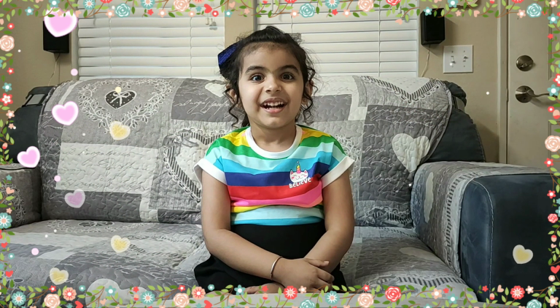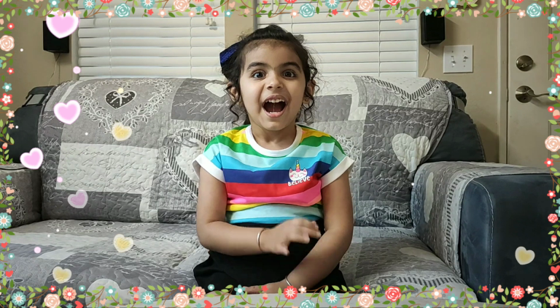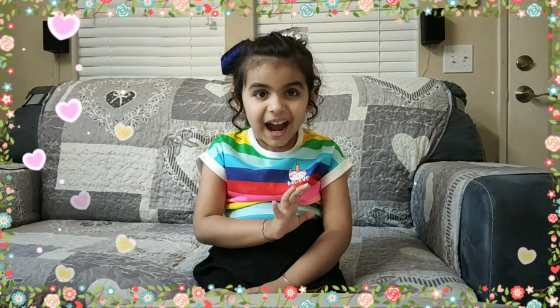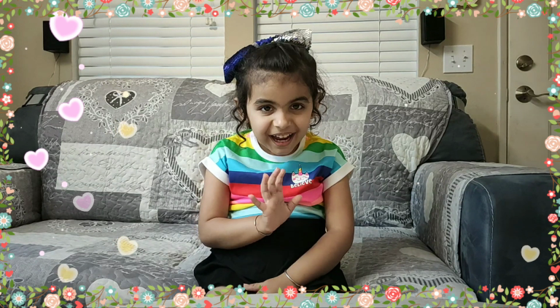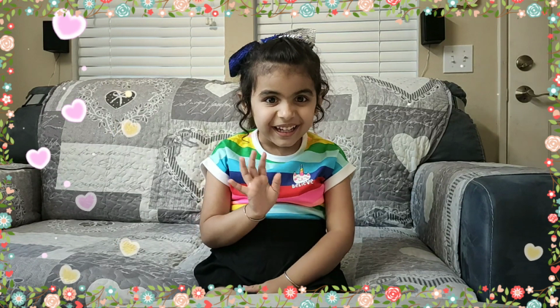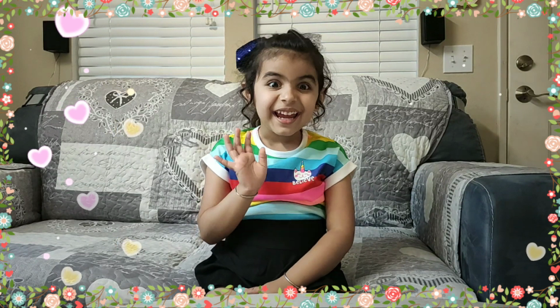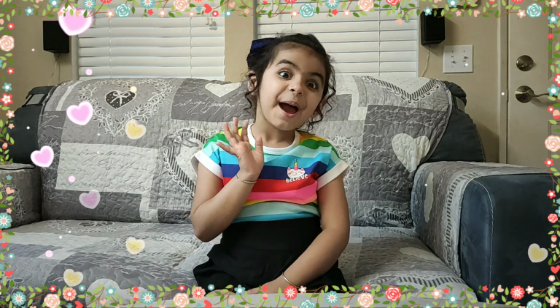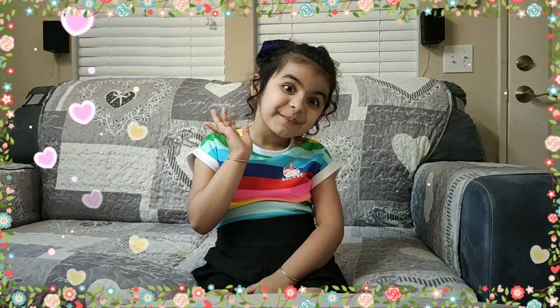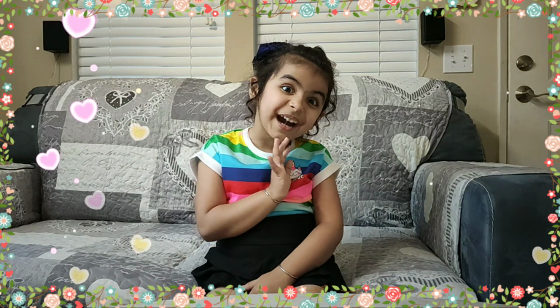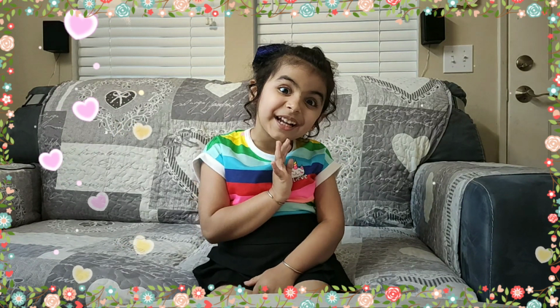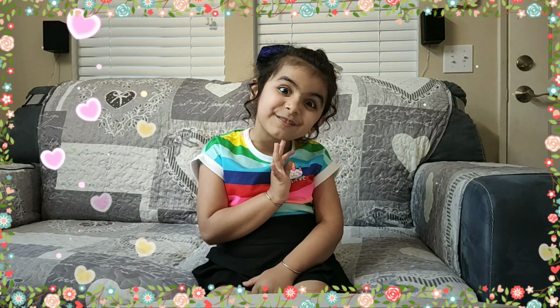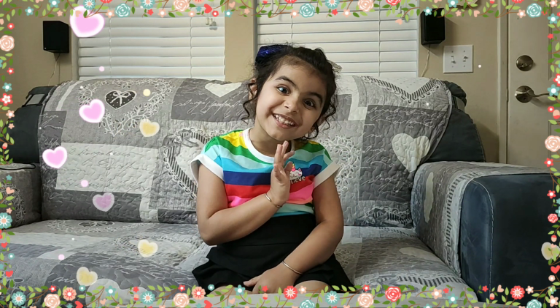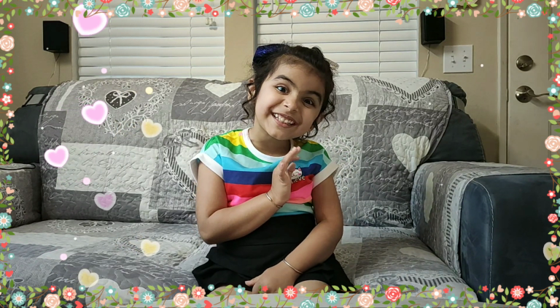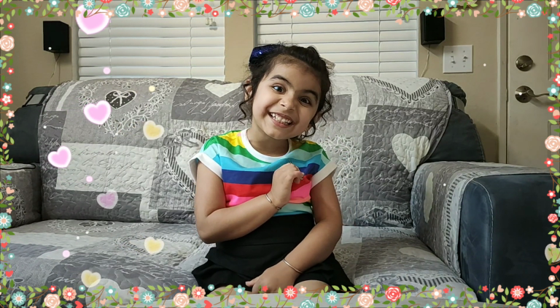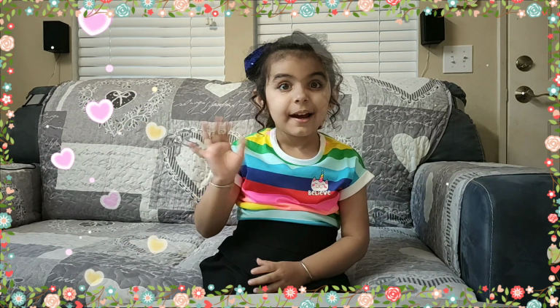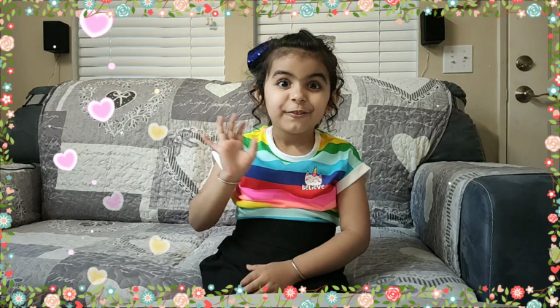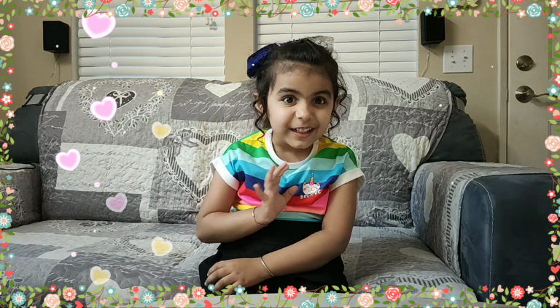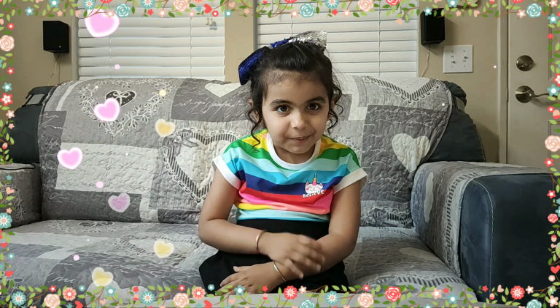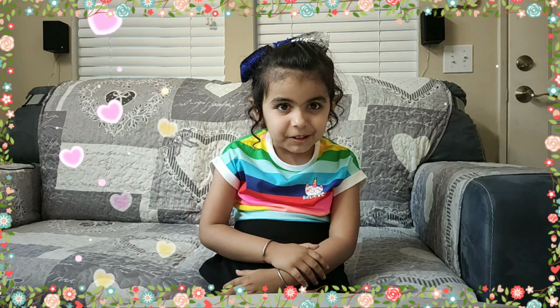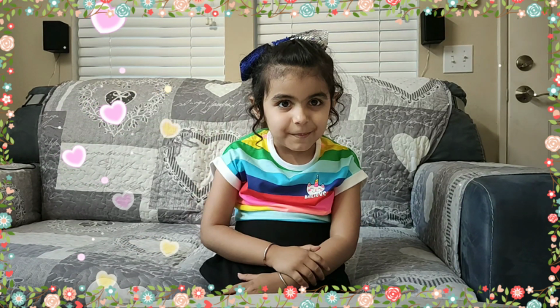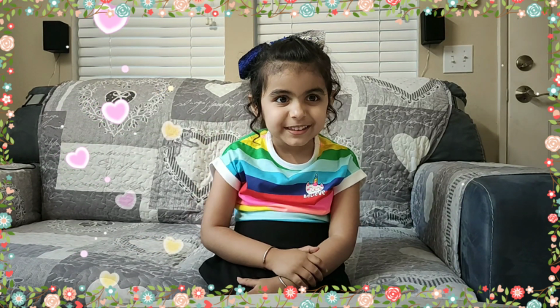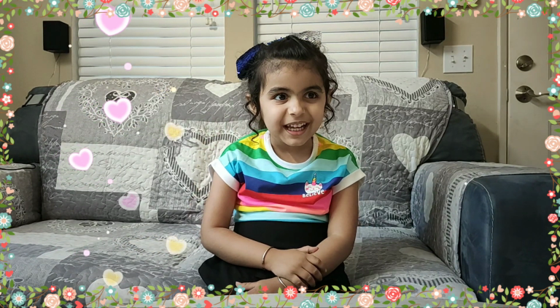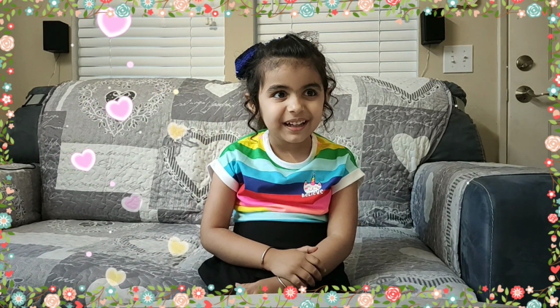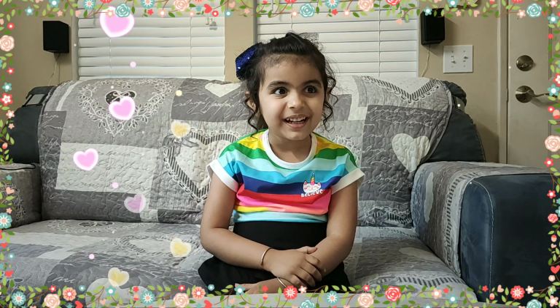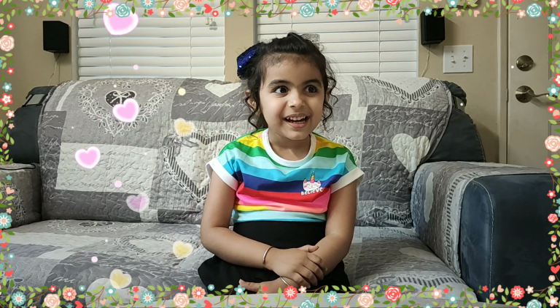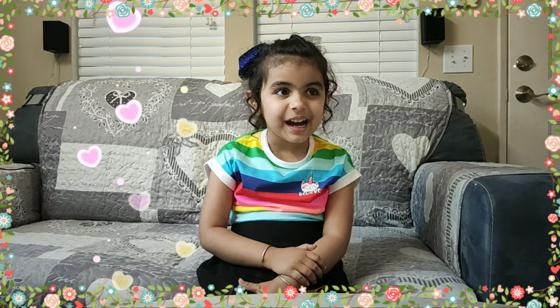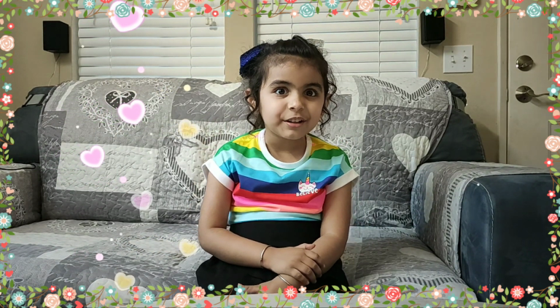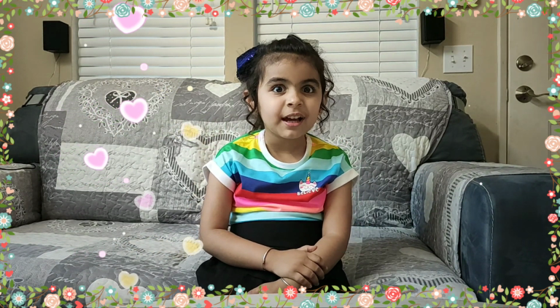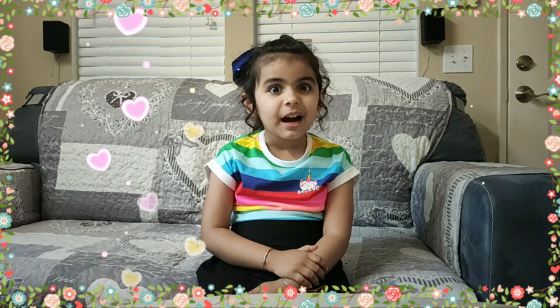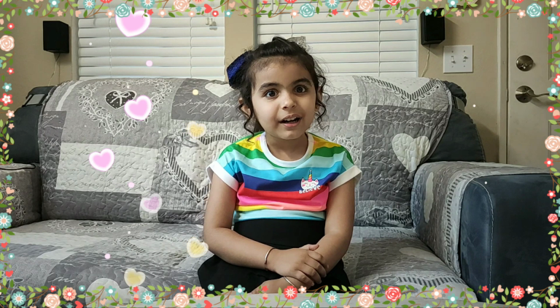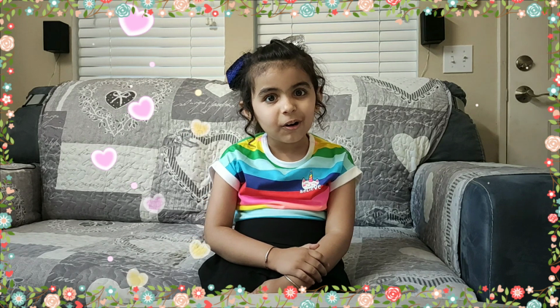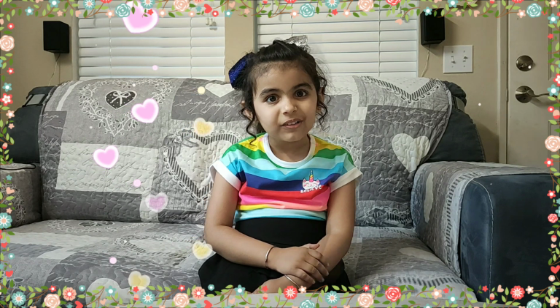Hi, I am Gashvi. Welcome to my channel, Gashvi Aurora.